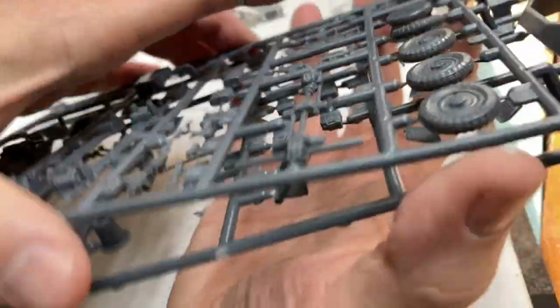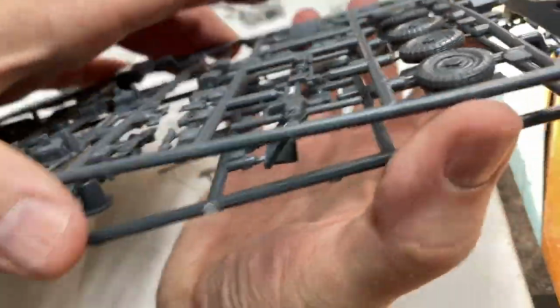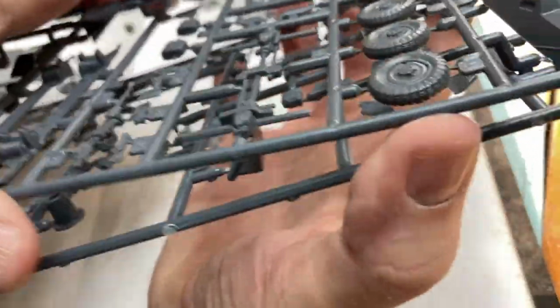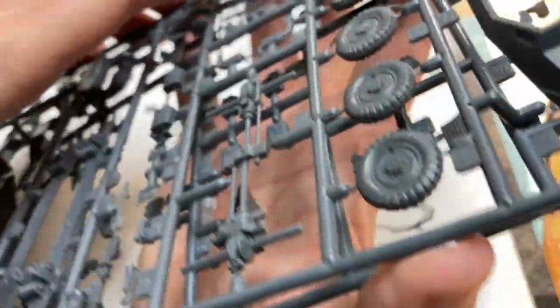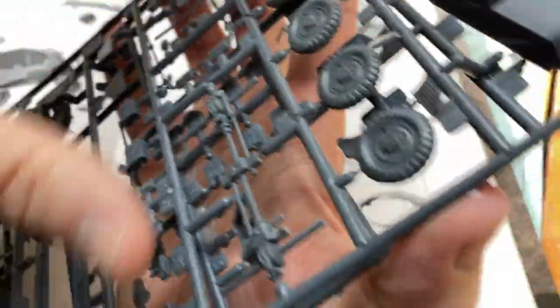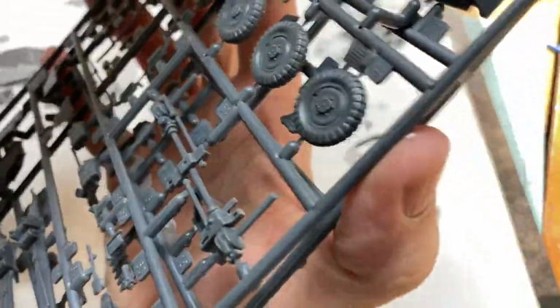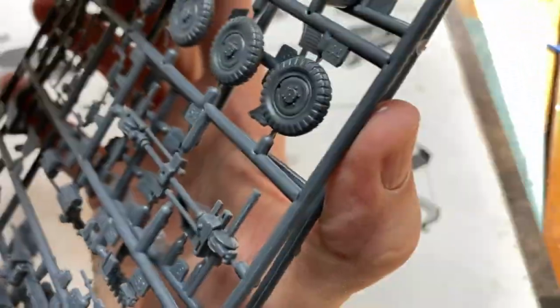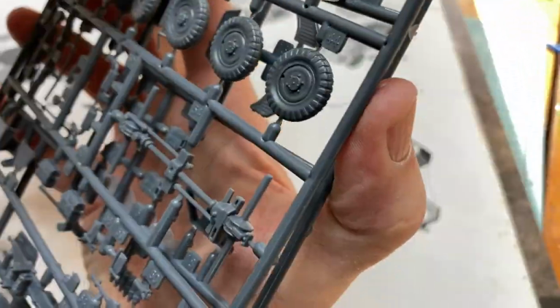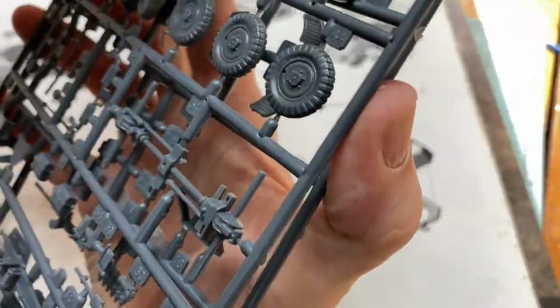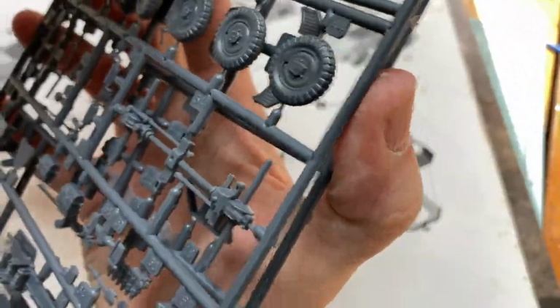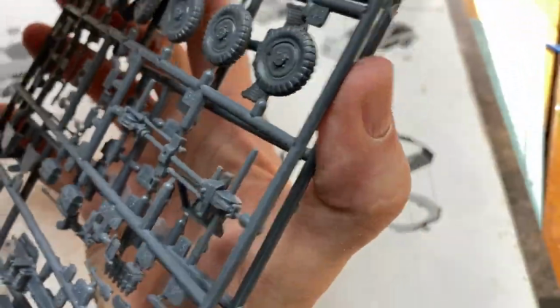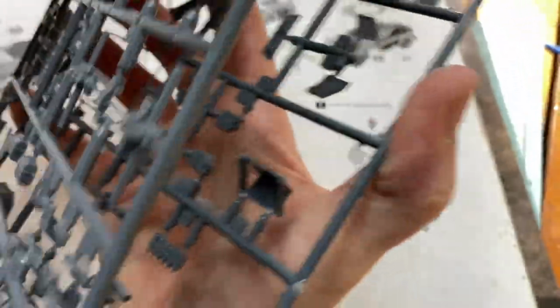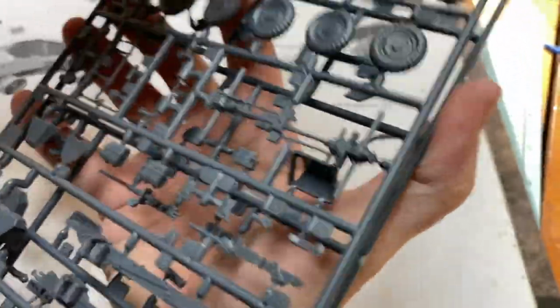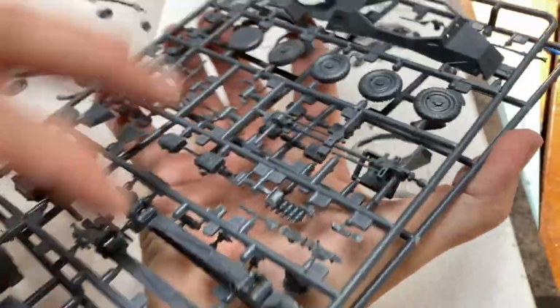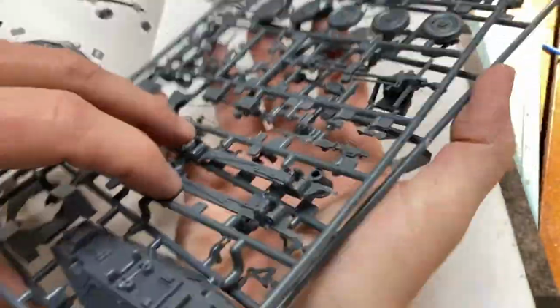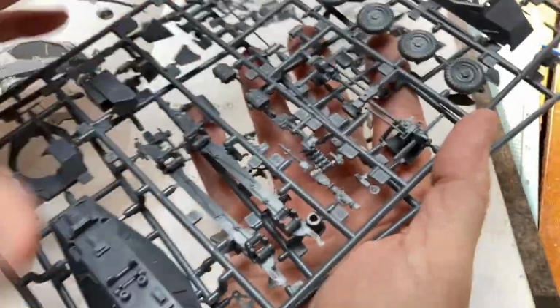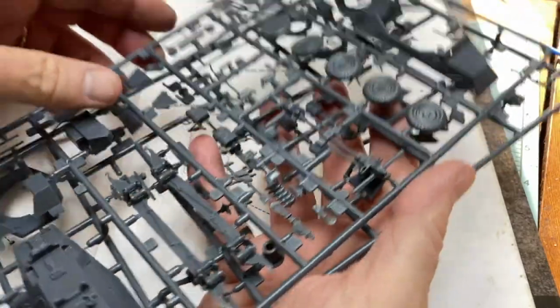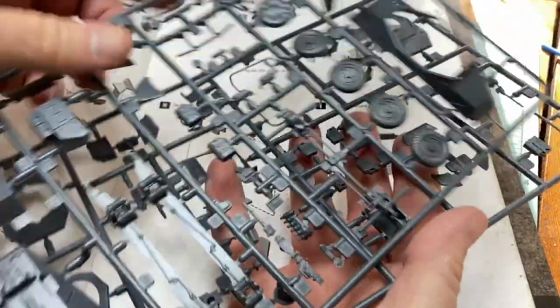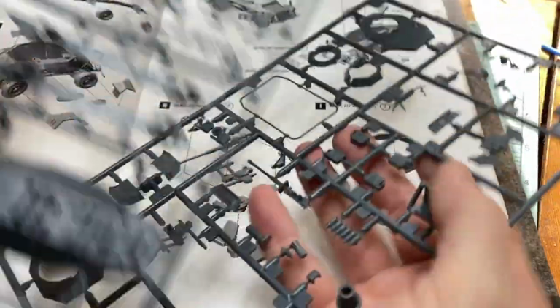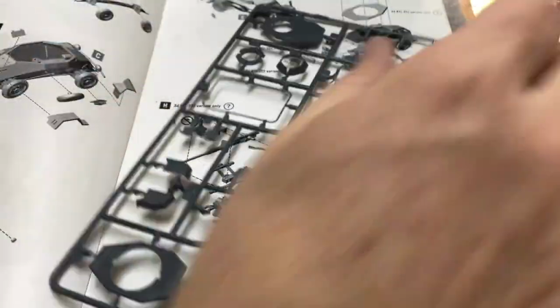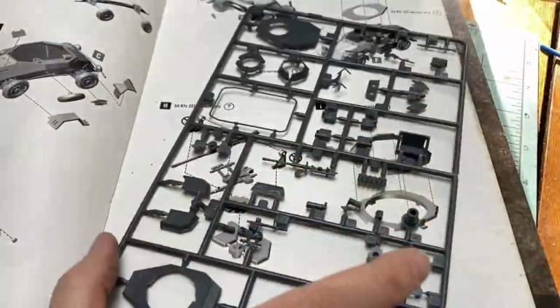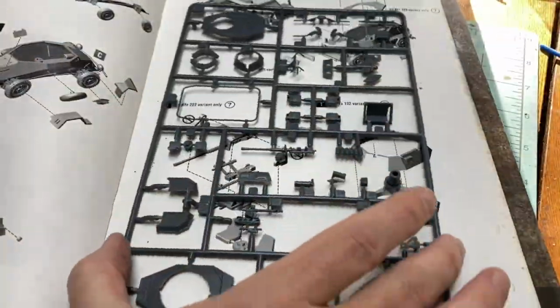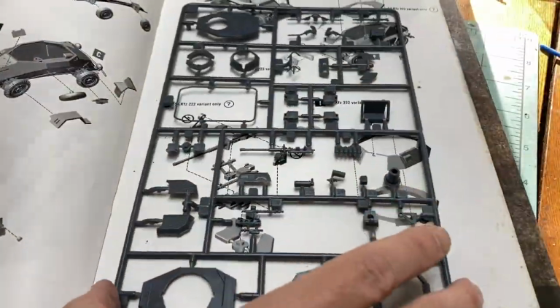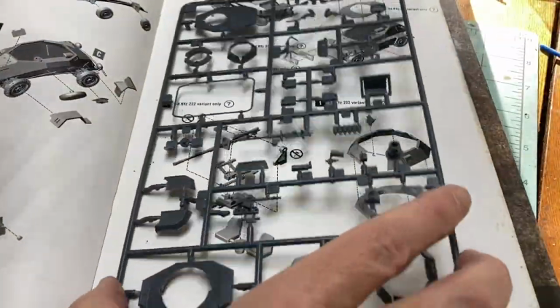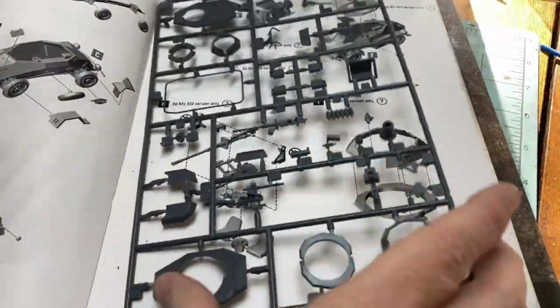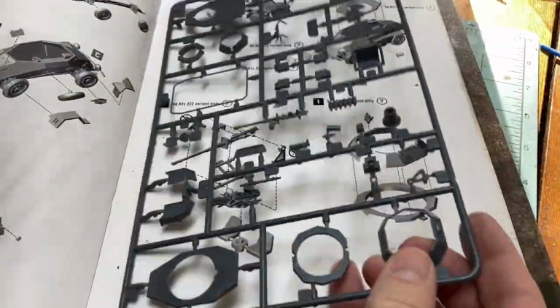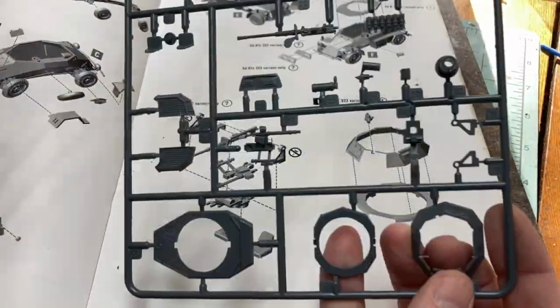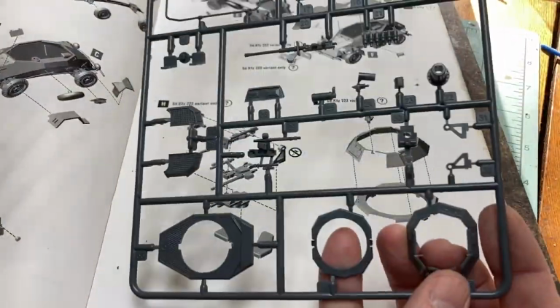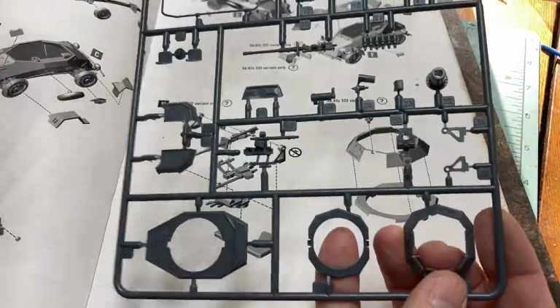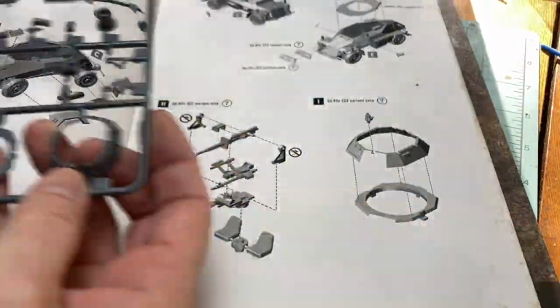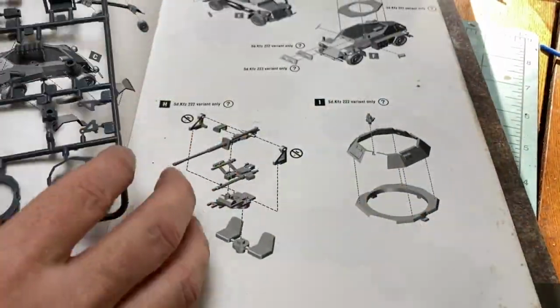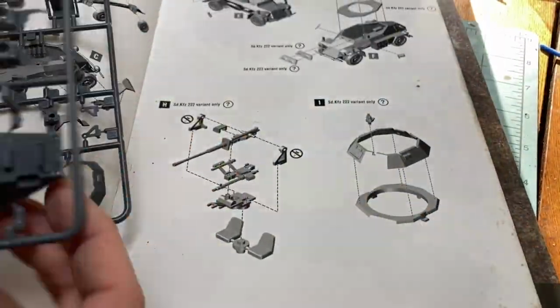This kit is actually a scale model kit from Italeri and consists of only two sprues.